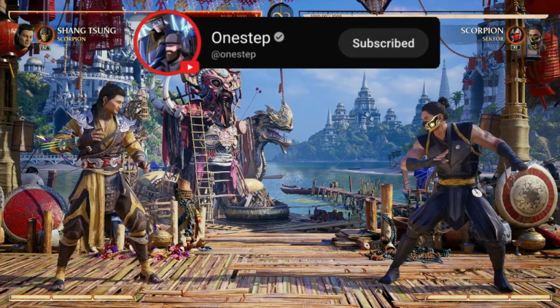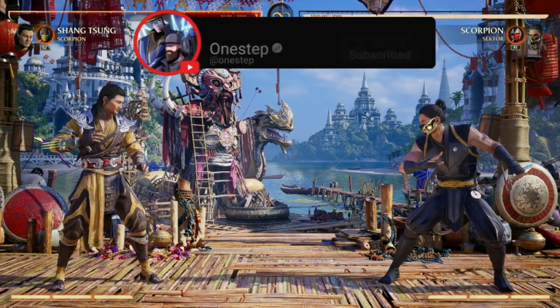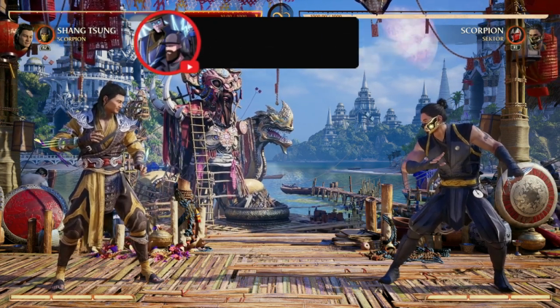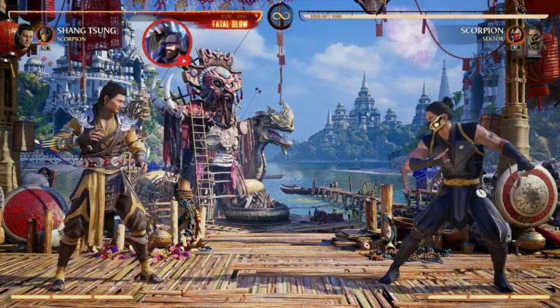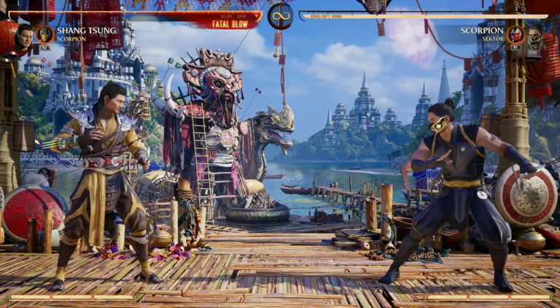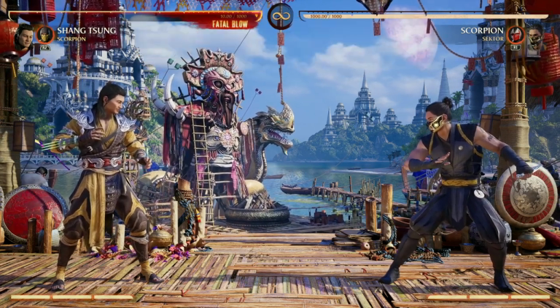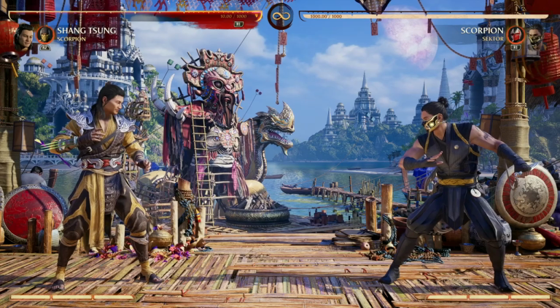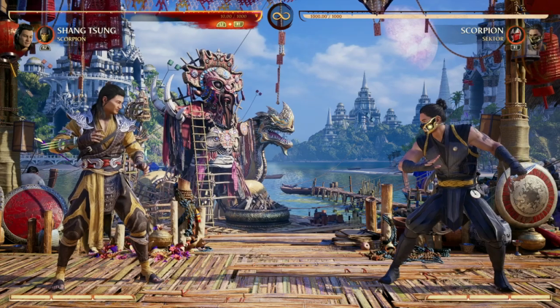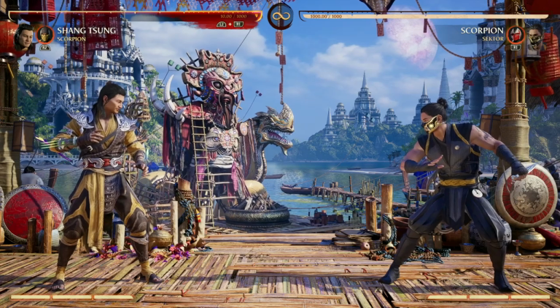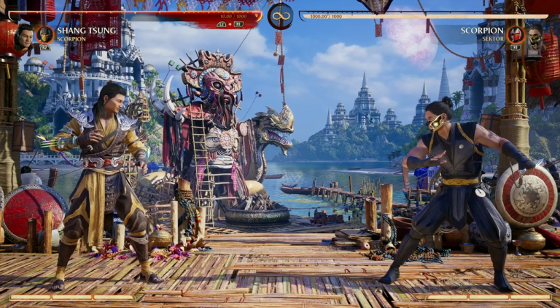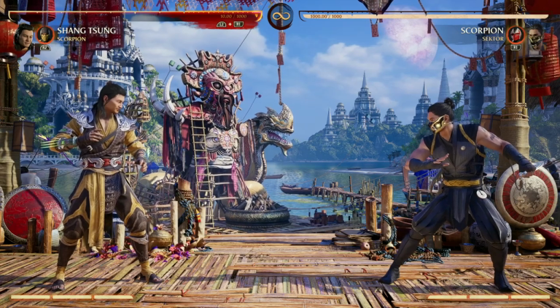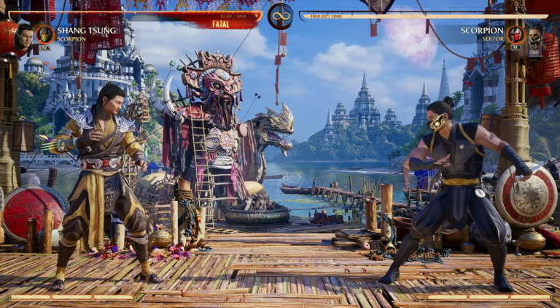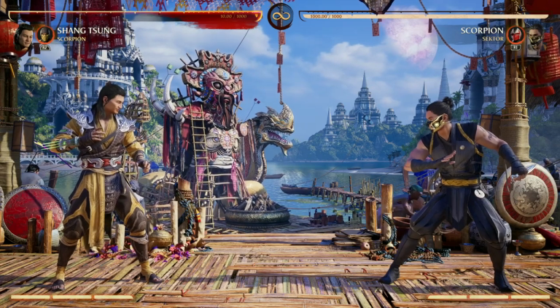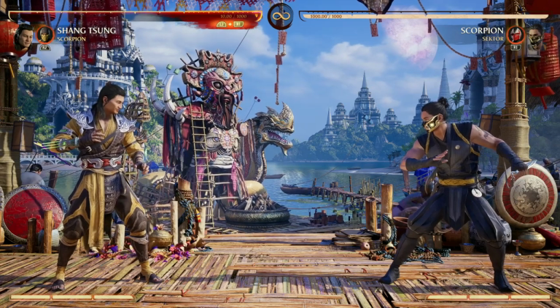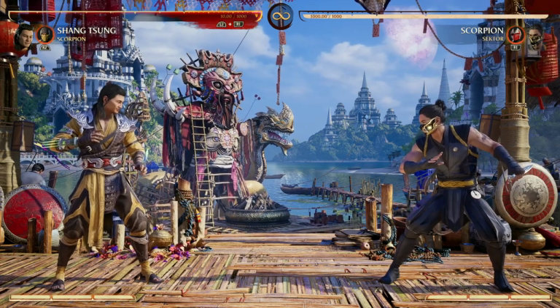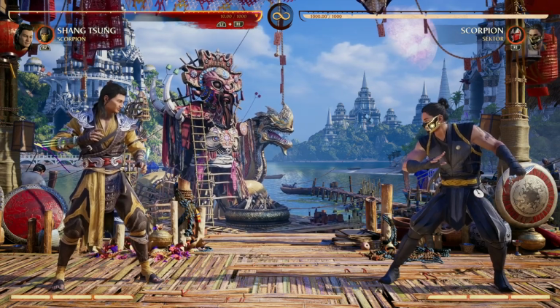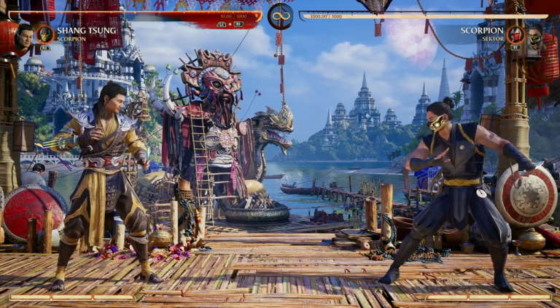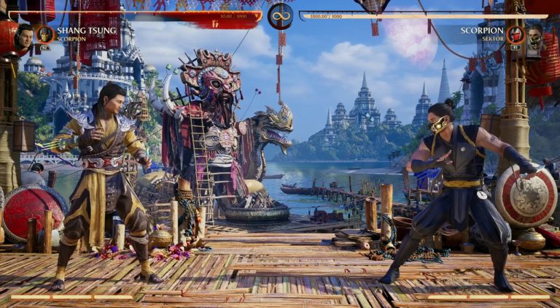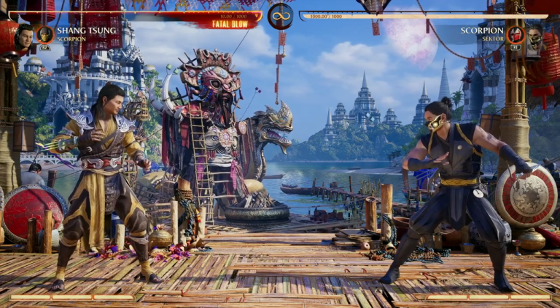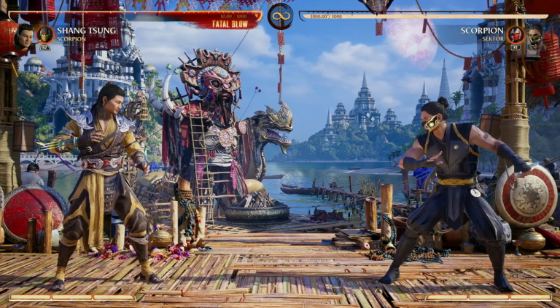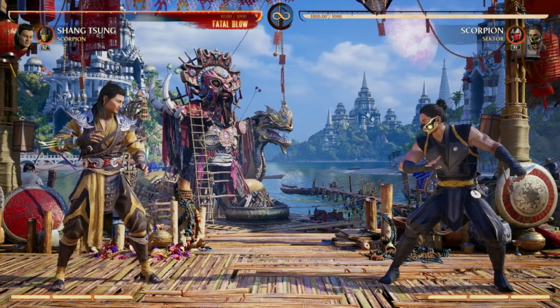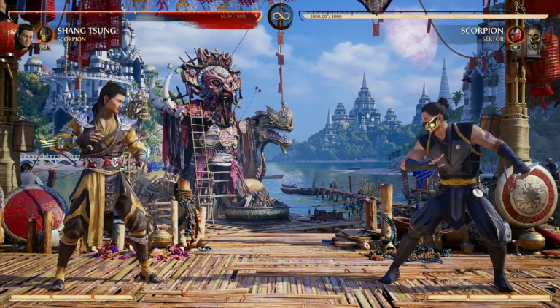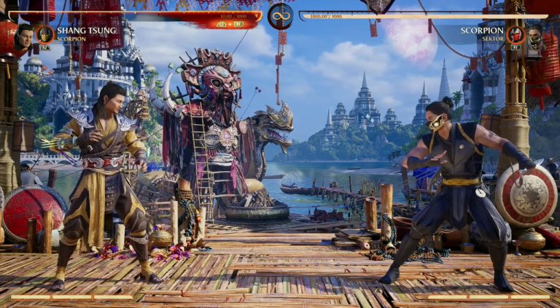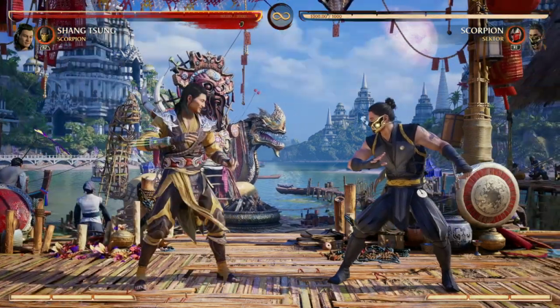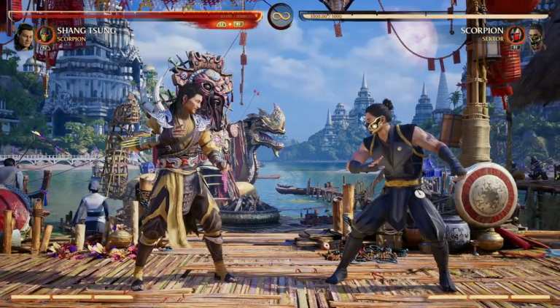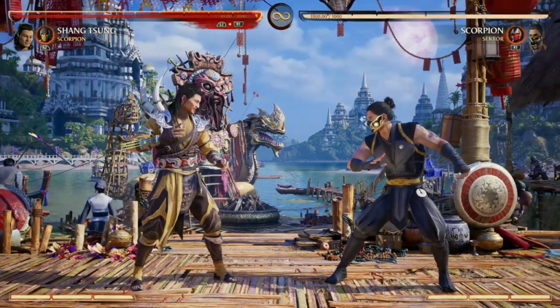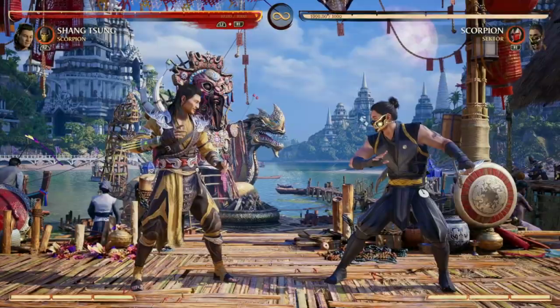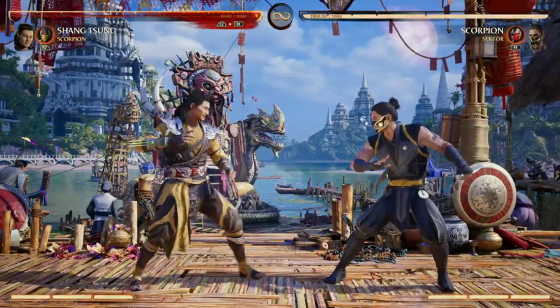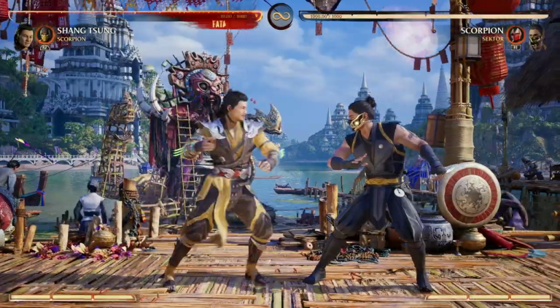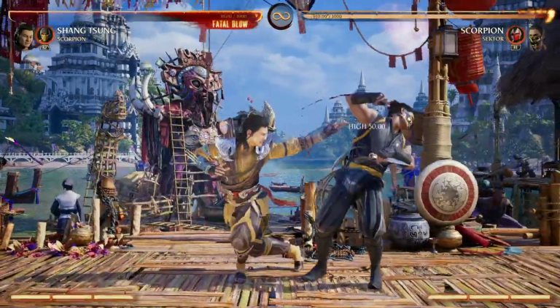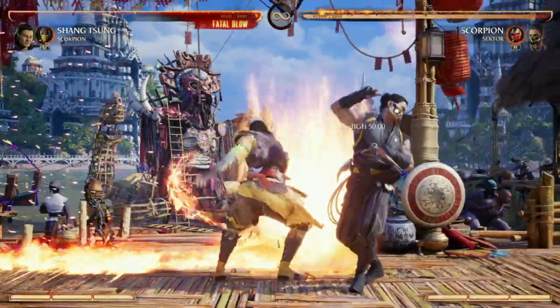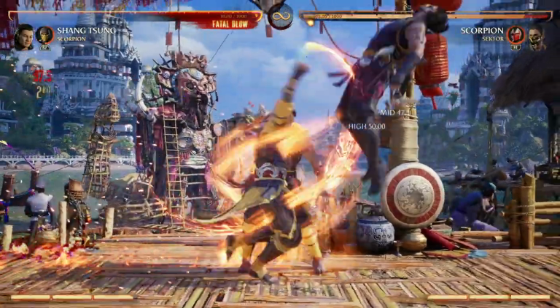My first choice when it comes to Shang Tsung's cameos is Scorpion, for two main reasons. The first one being combo extension, especially because we can really utilize that in the air.